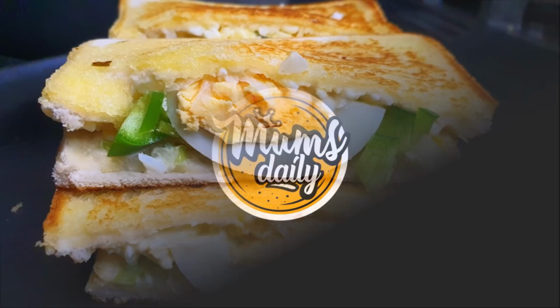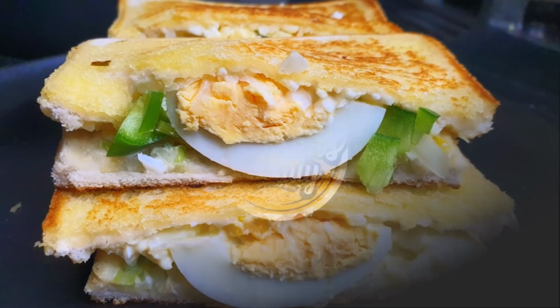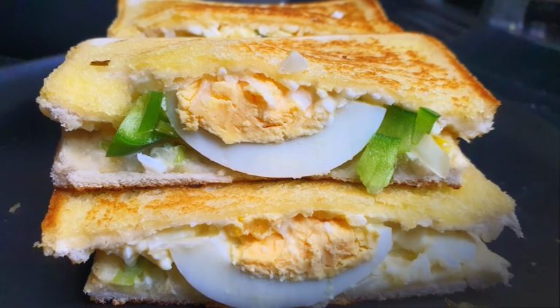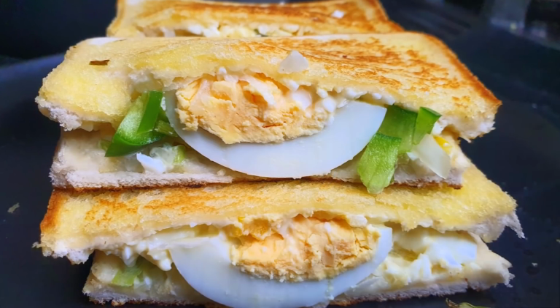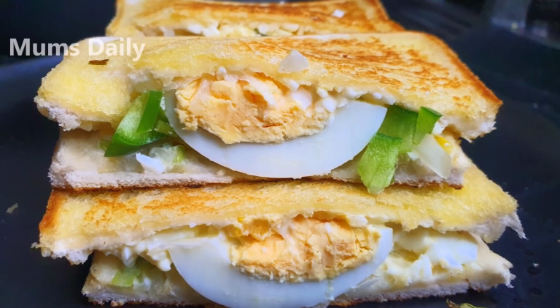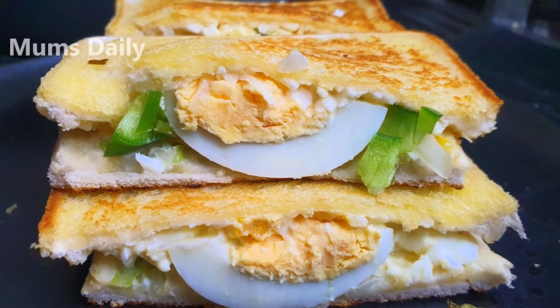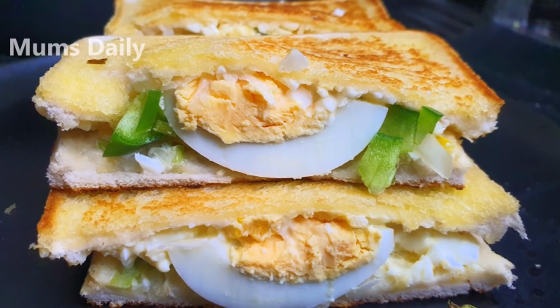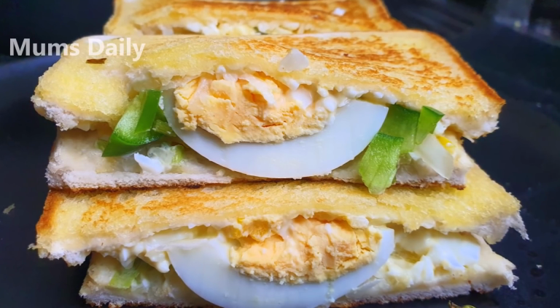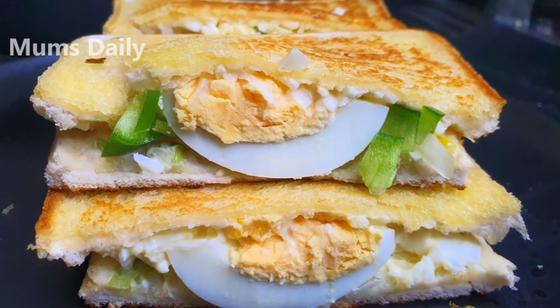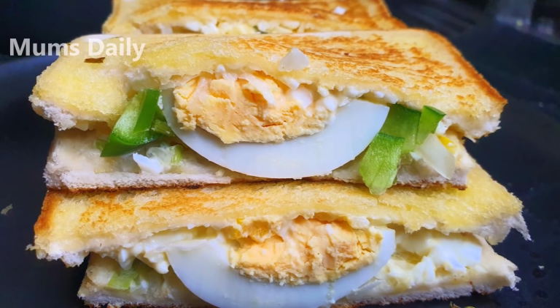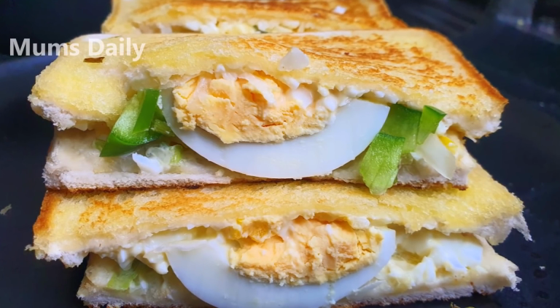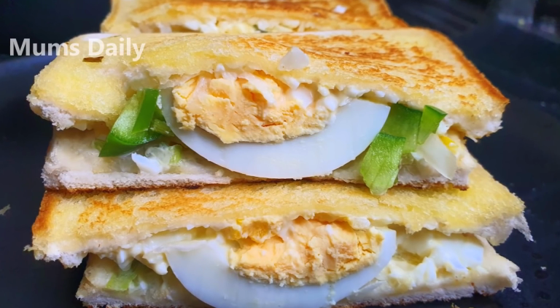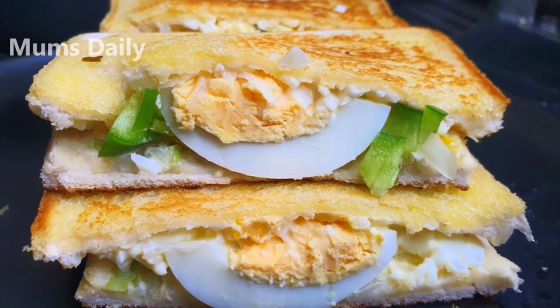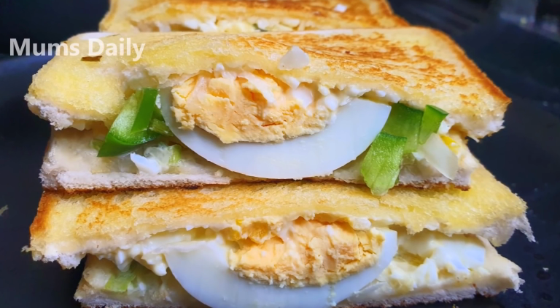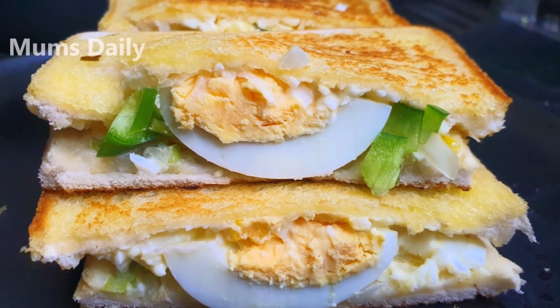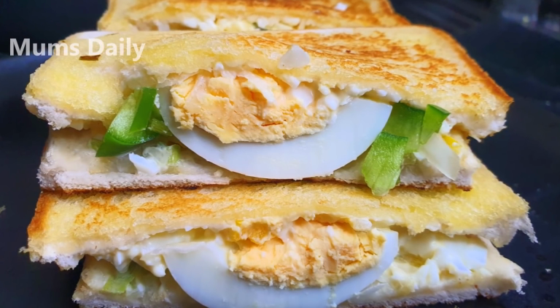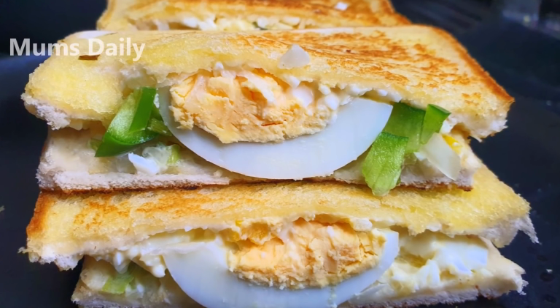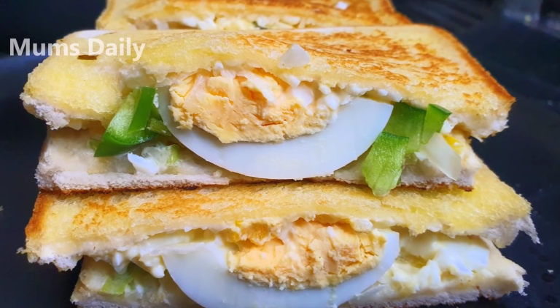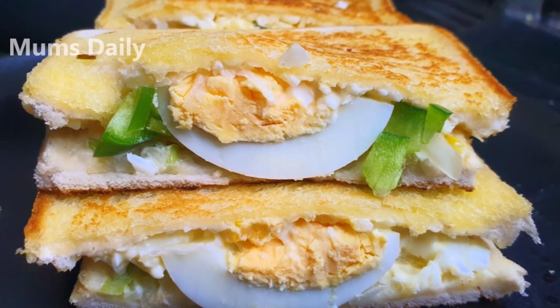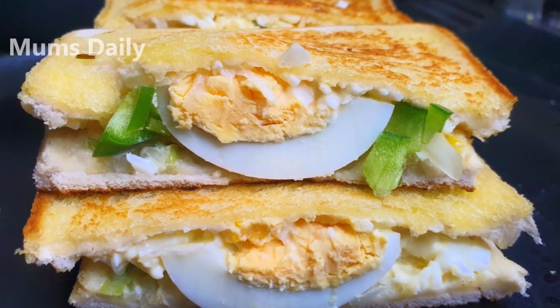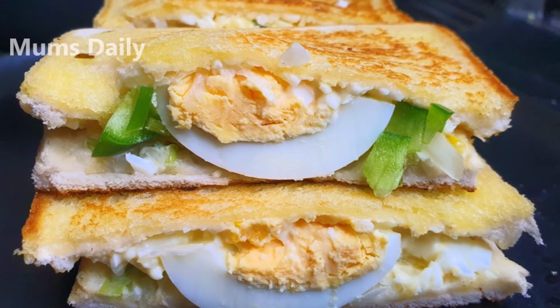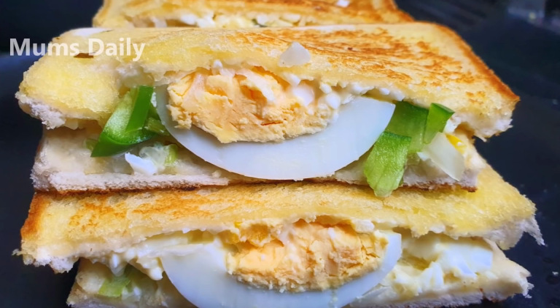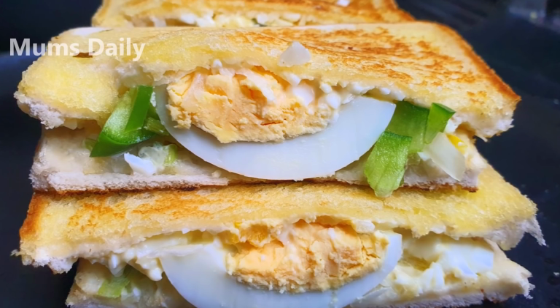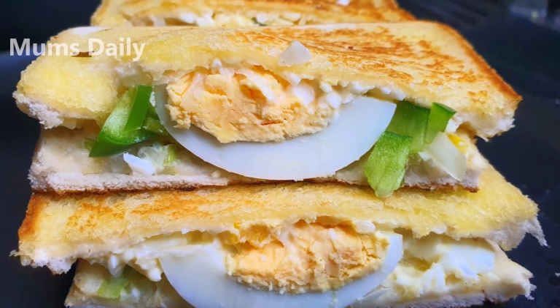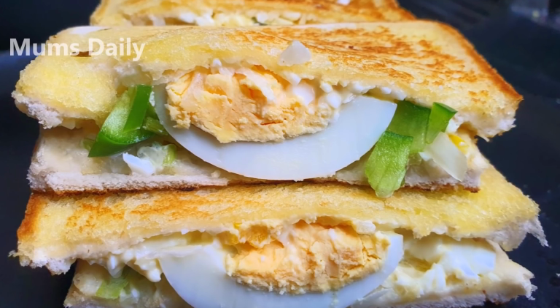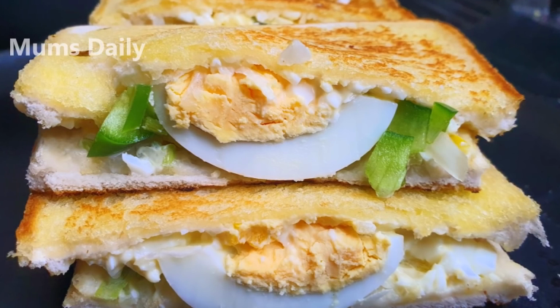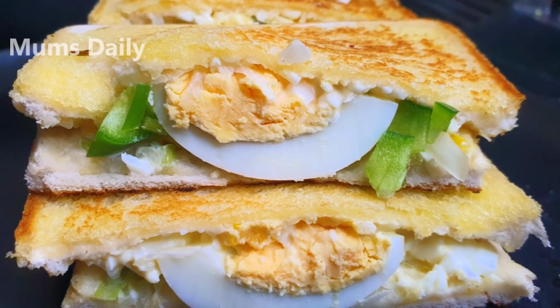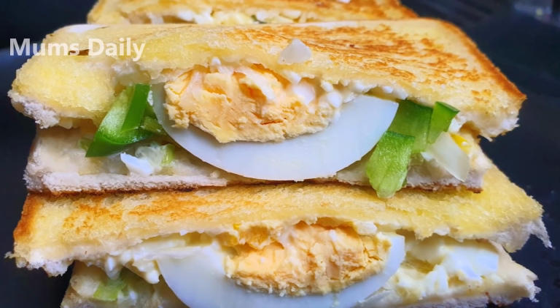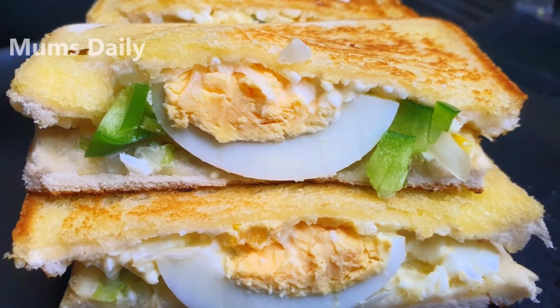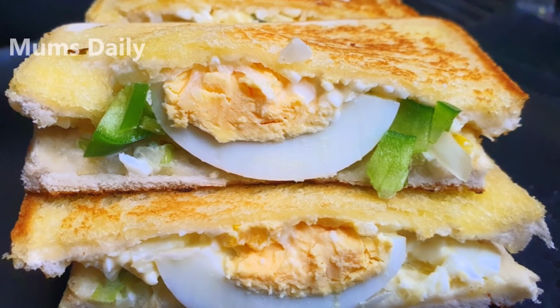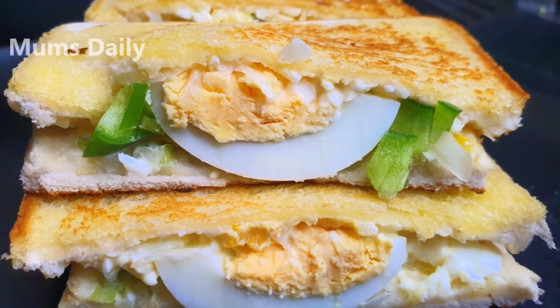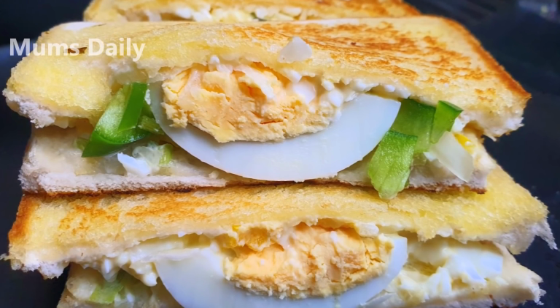Hello friends, welcome back to our channel, Mums Daily. I am here with a different recipe.